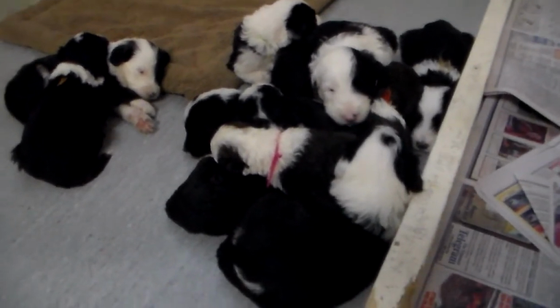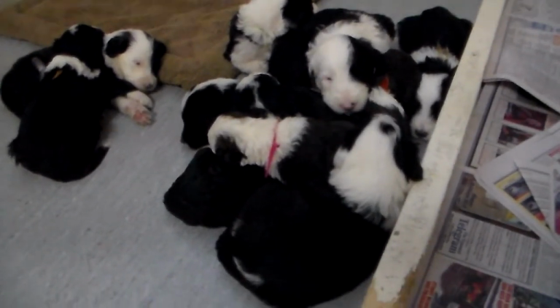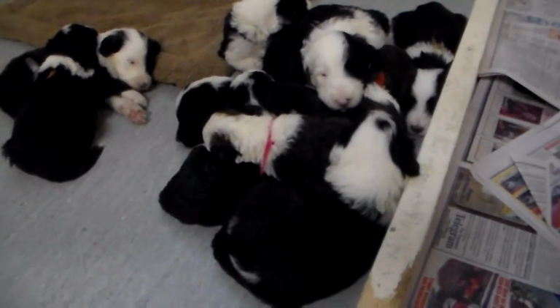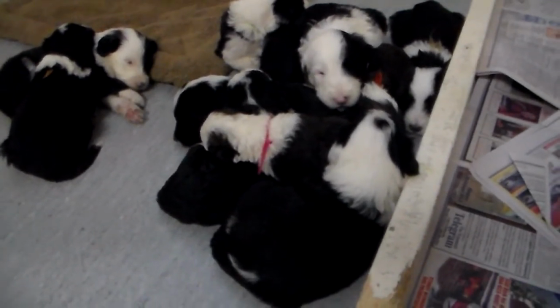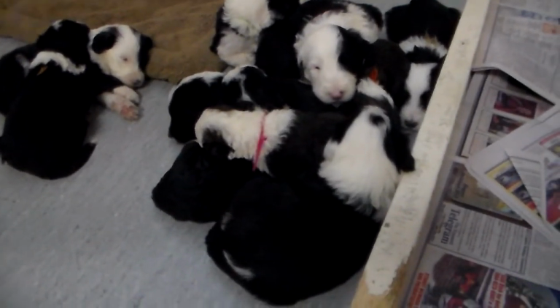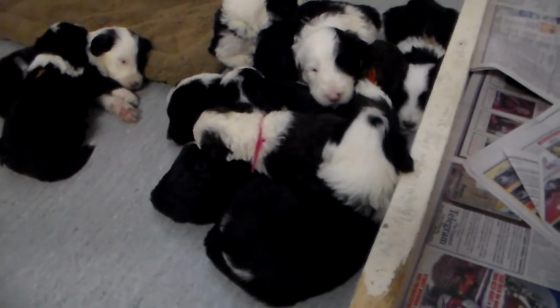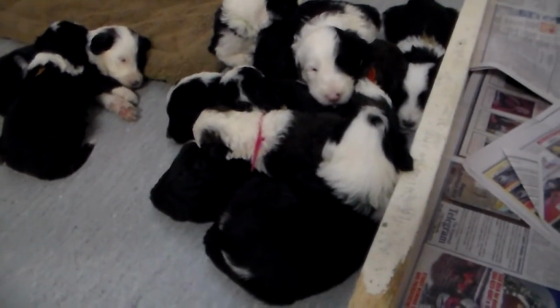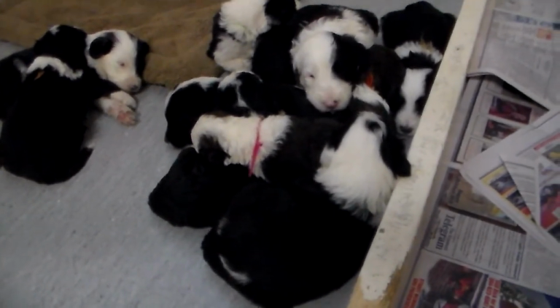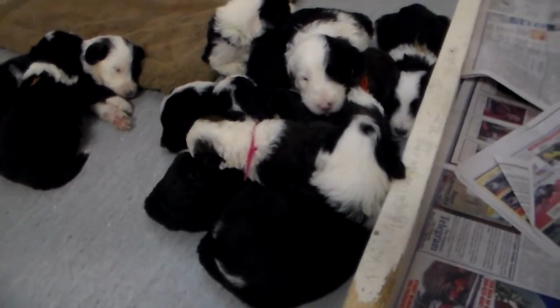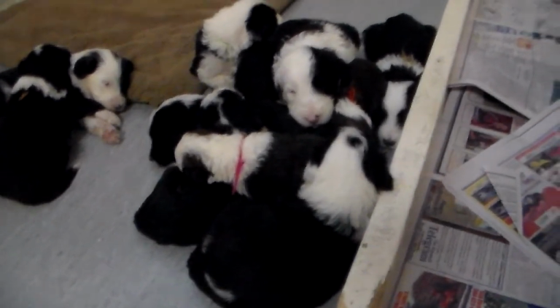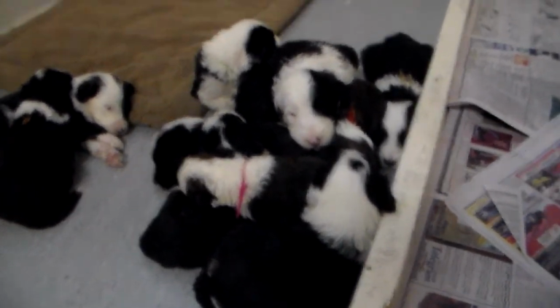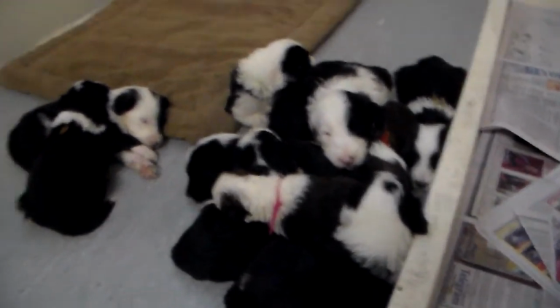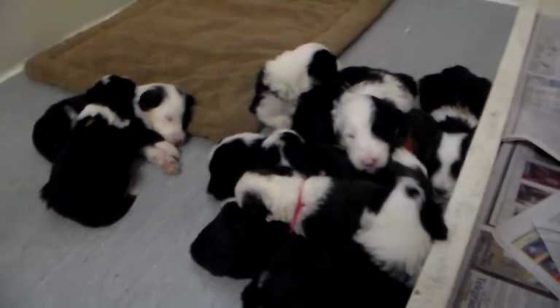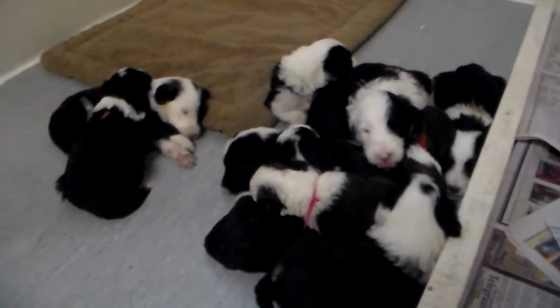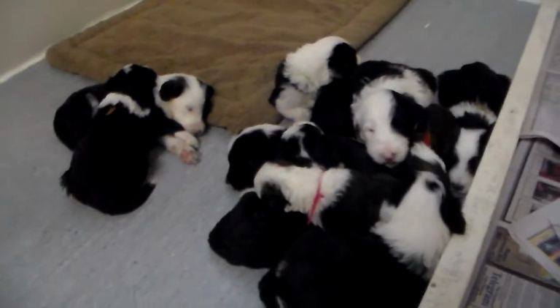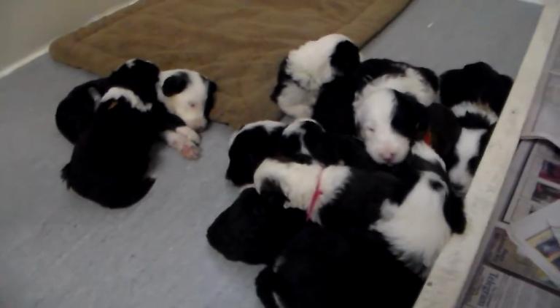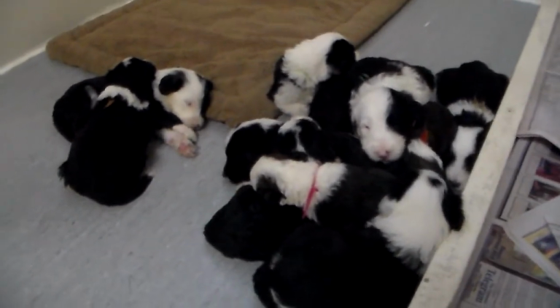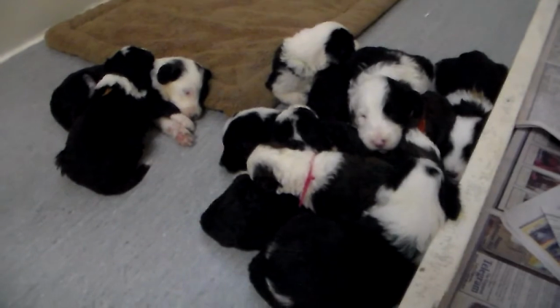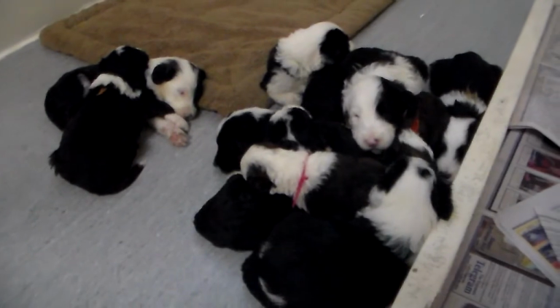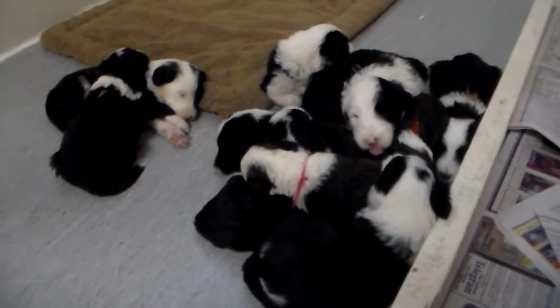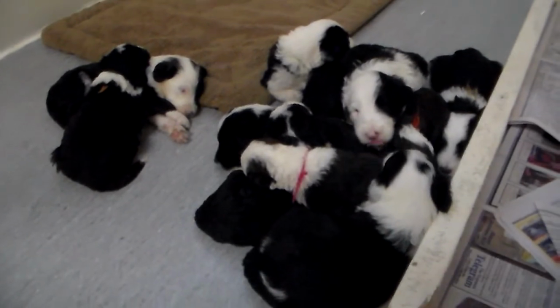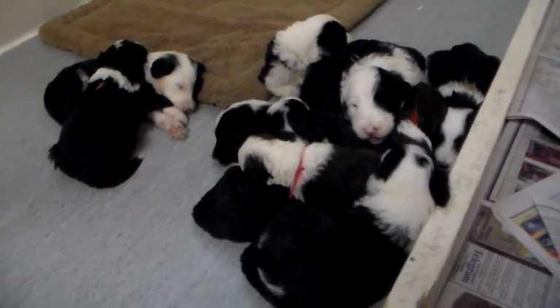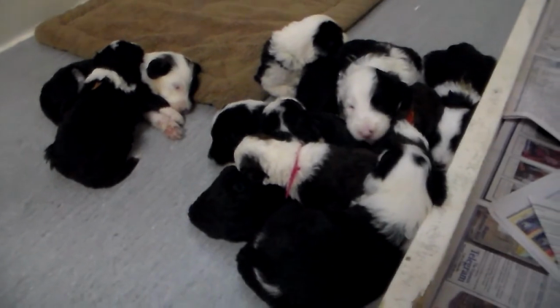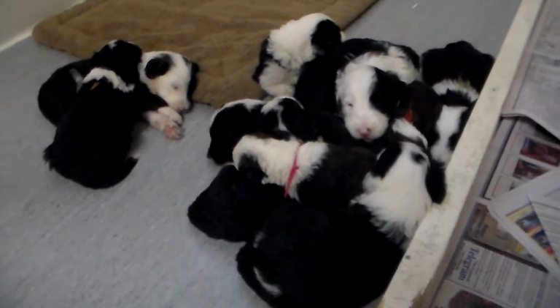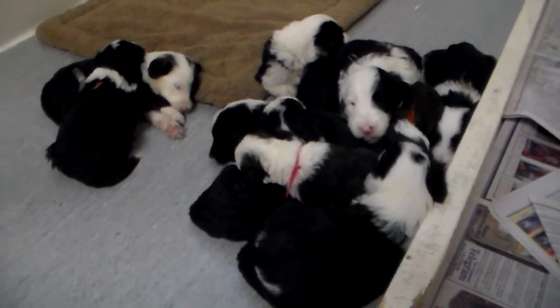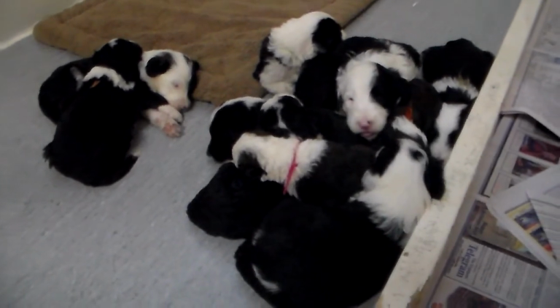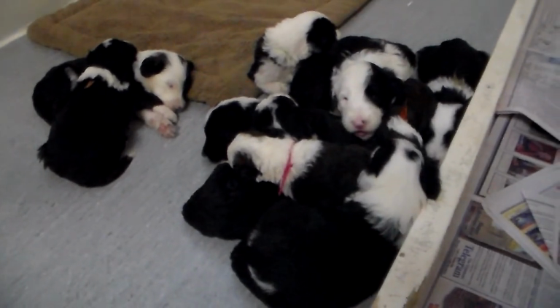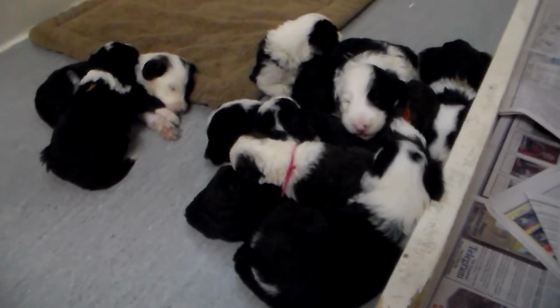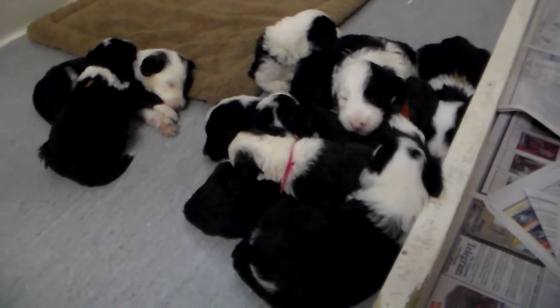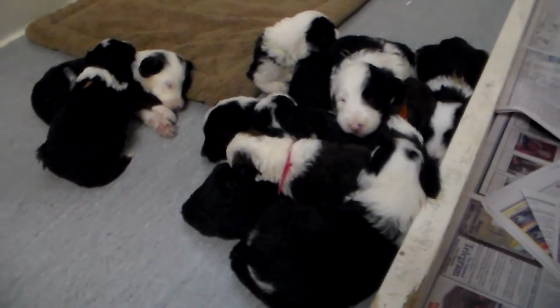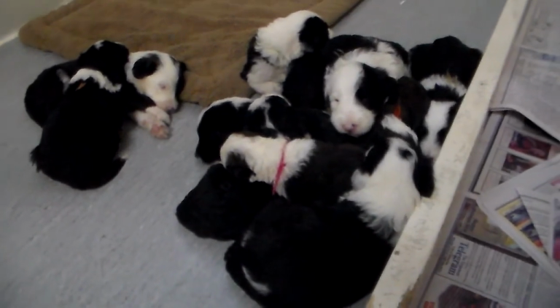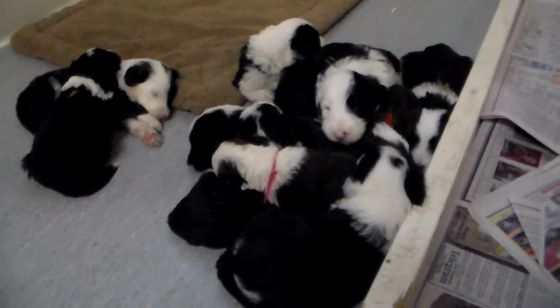We appreciate you viewing our puppies, and may God bless you — happy new year.